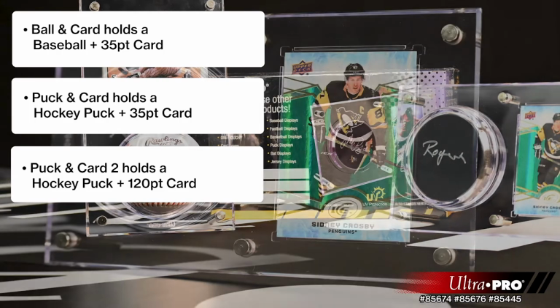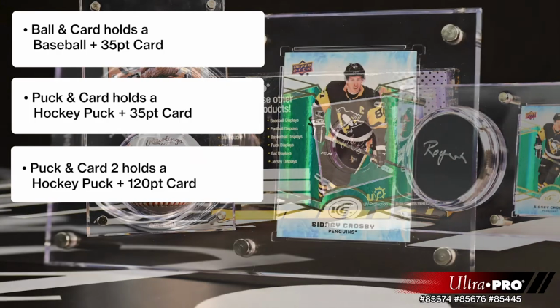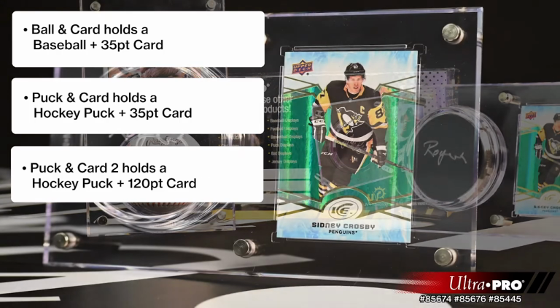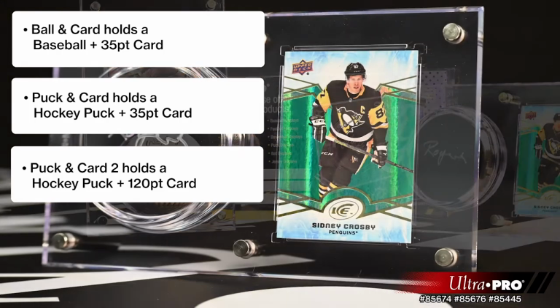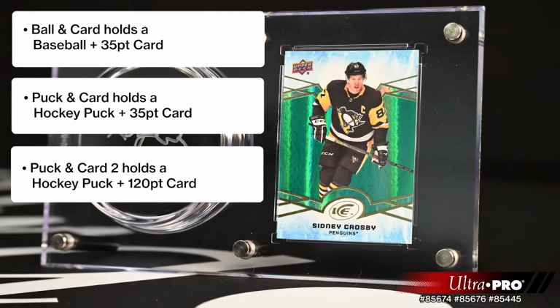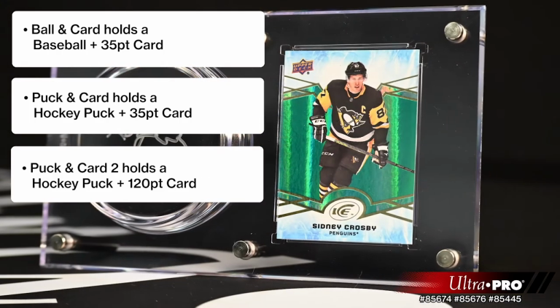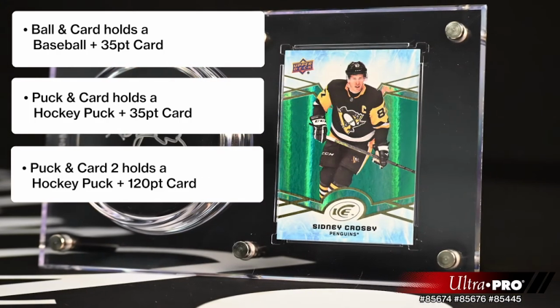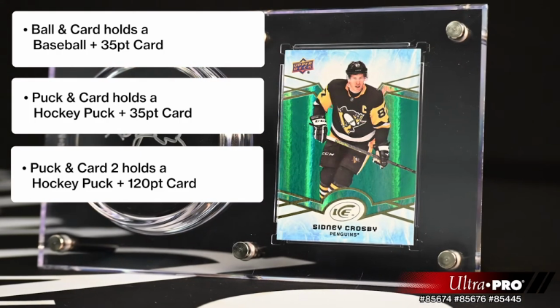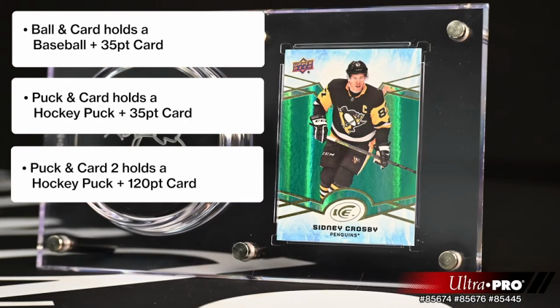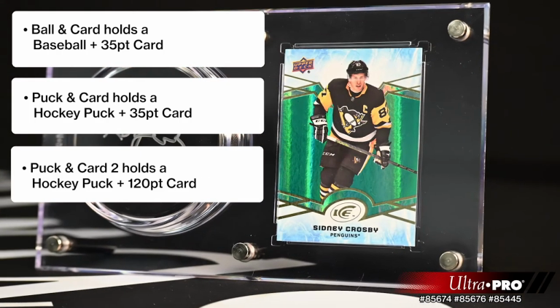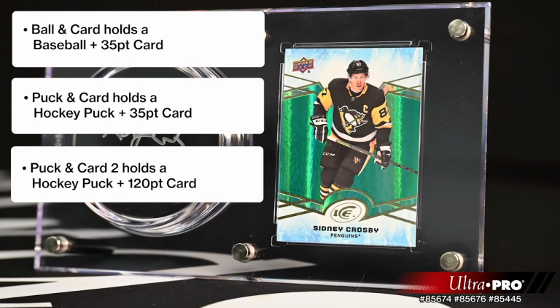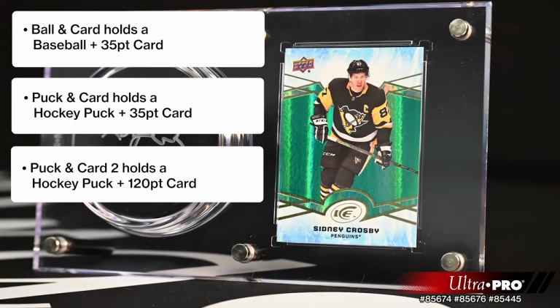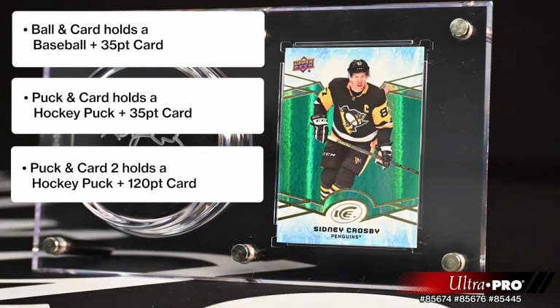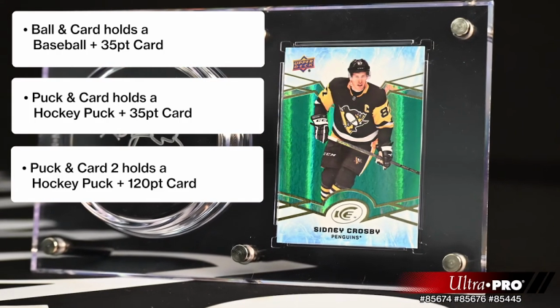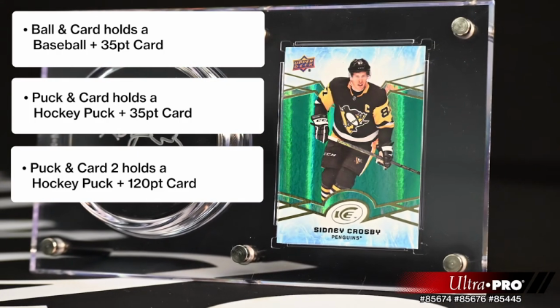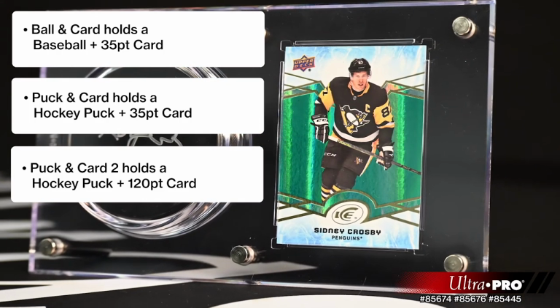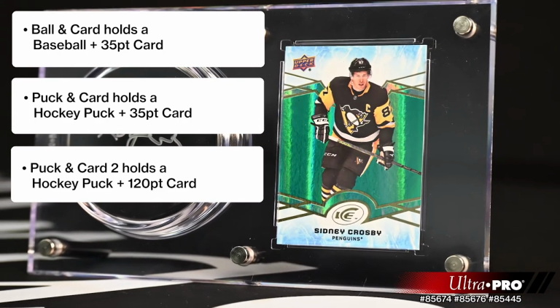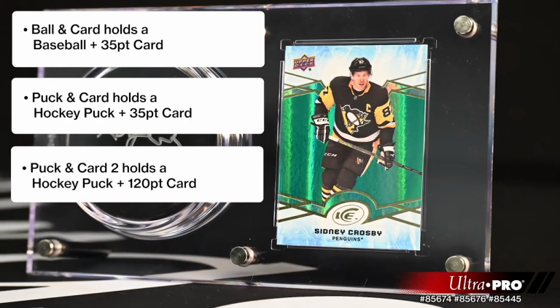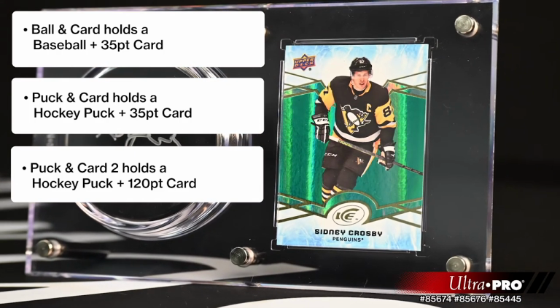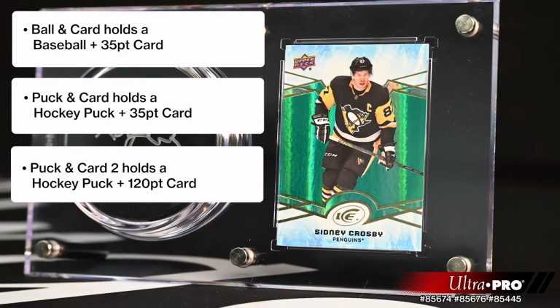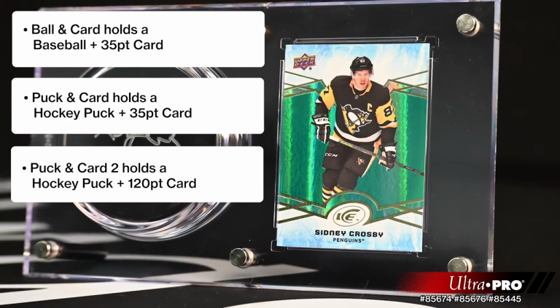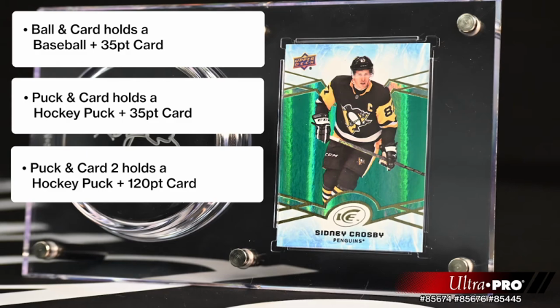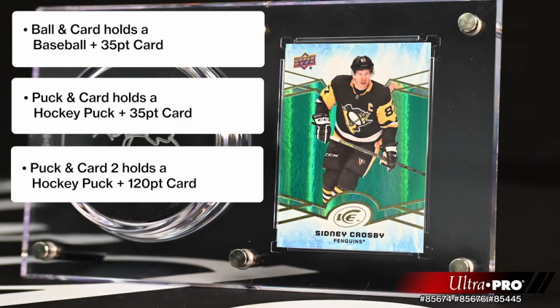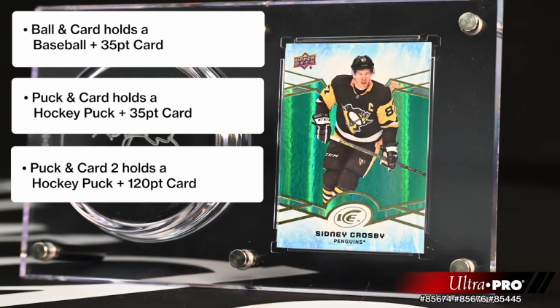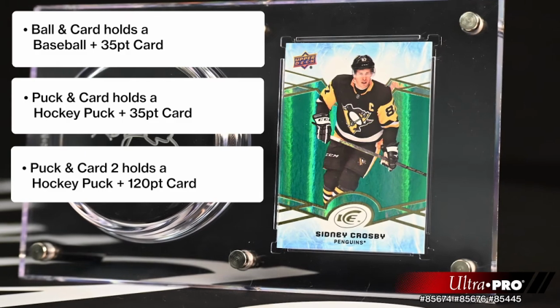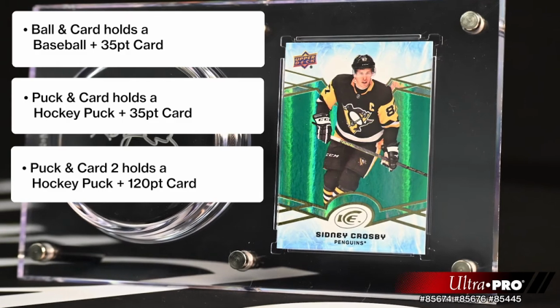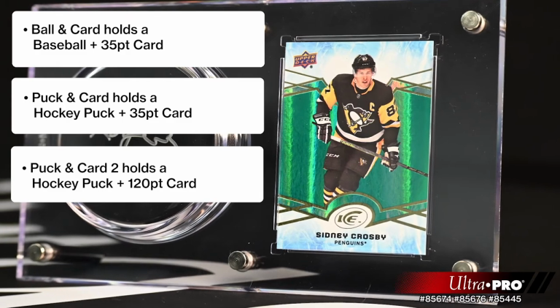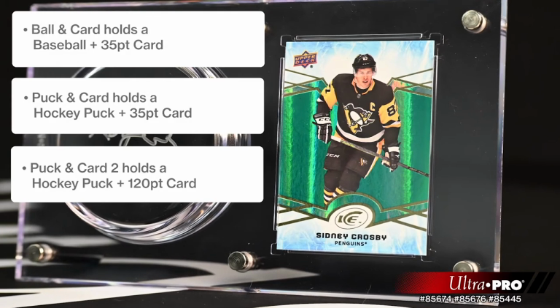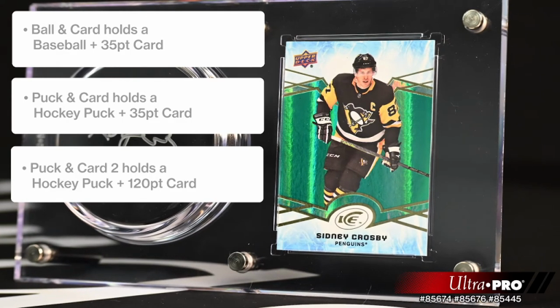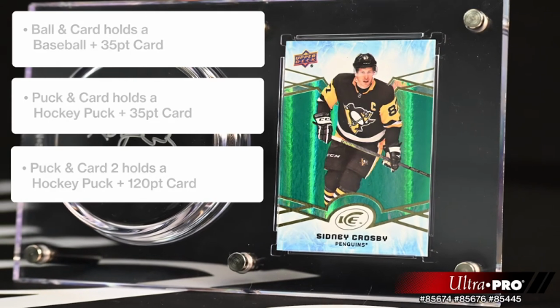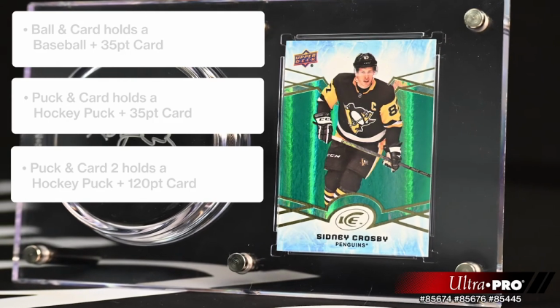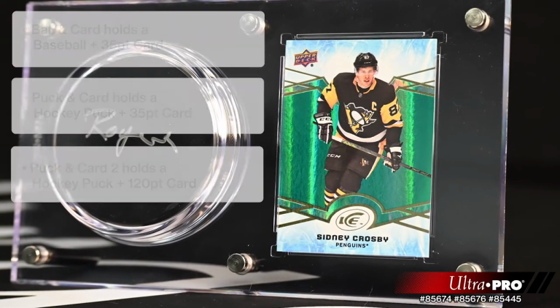This holder is made with thick, high-quality, and ultra-clear materials that is non-PVC.